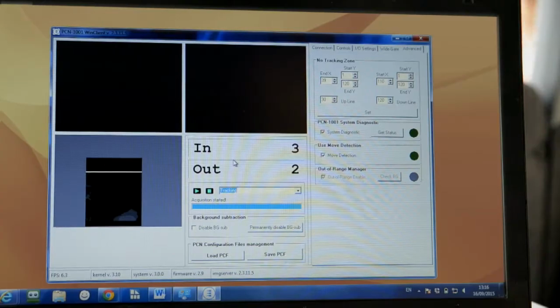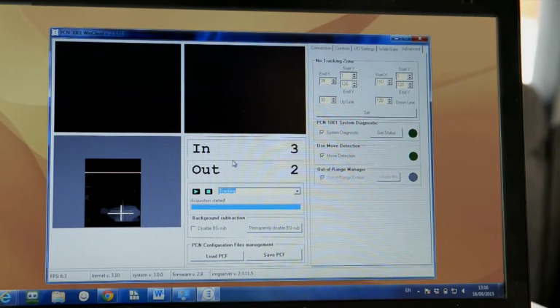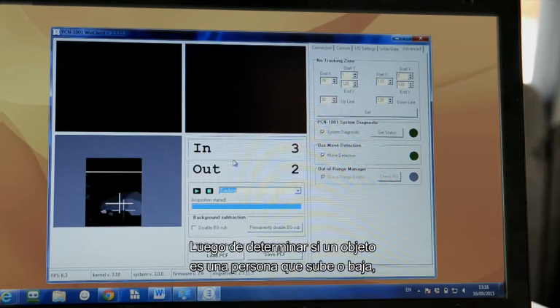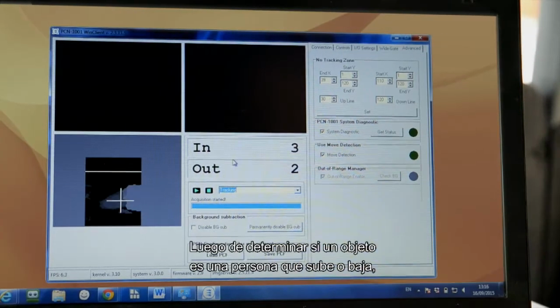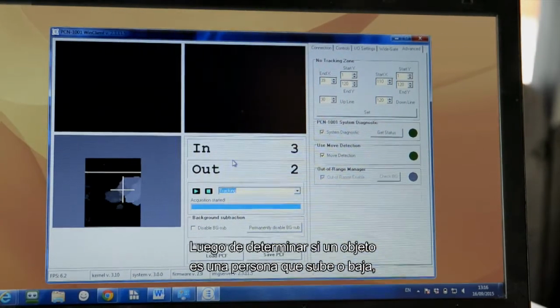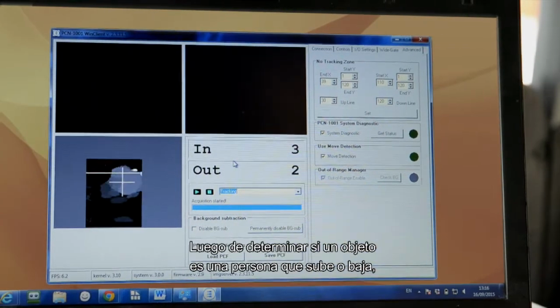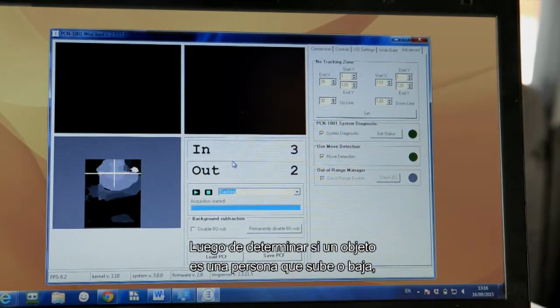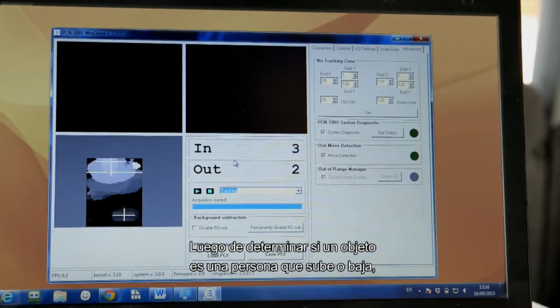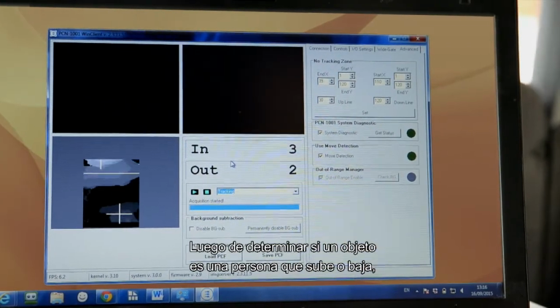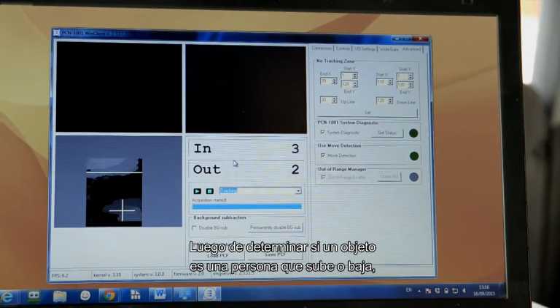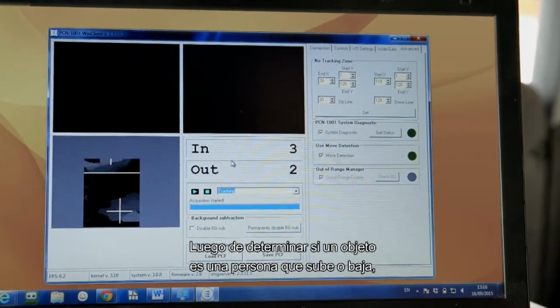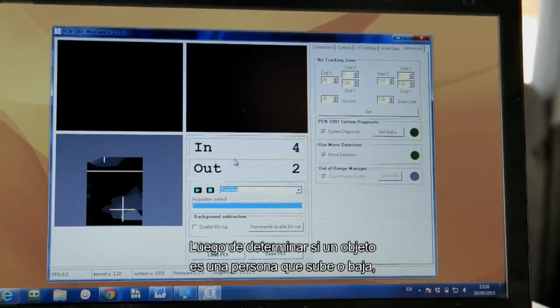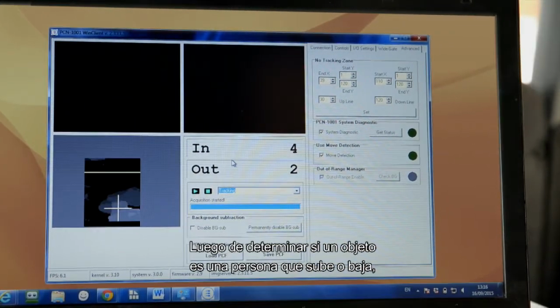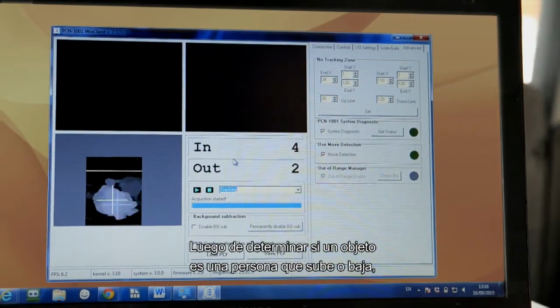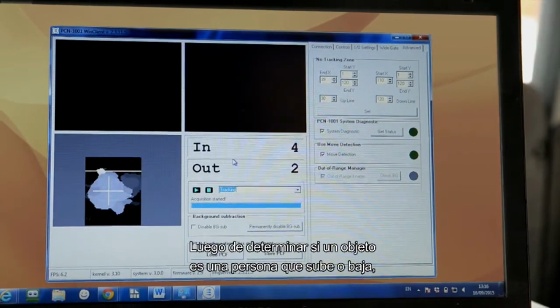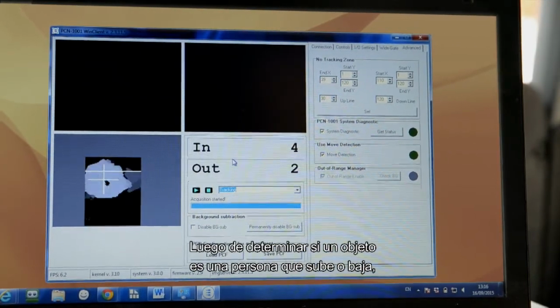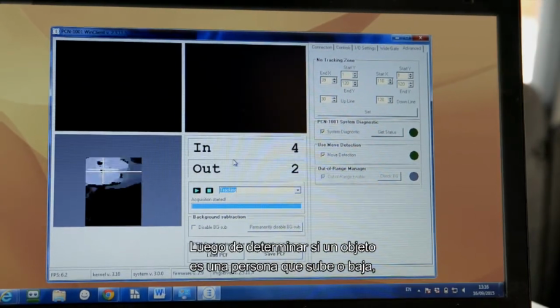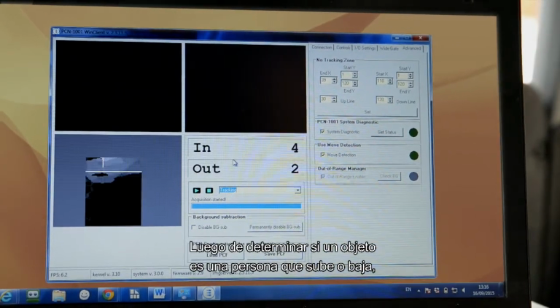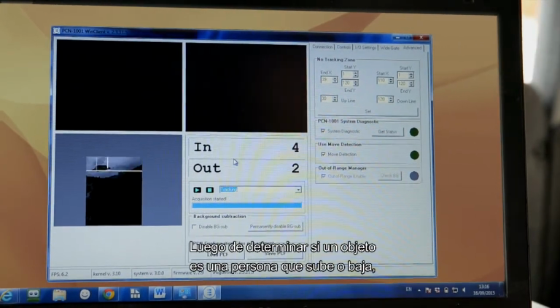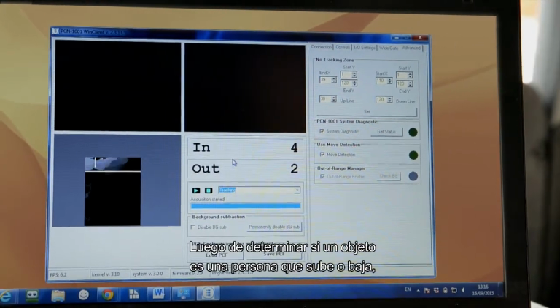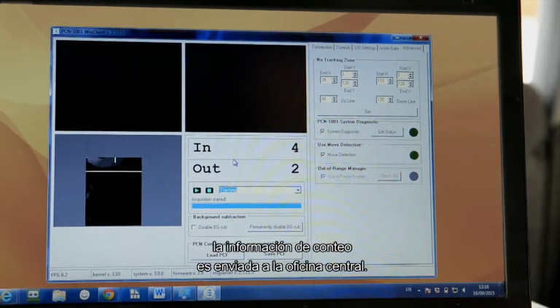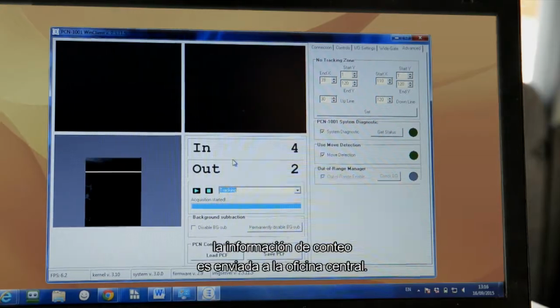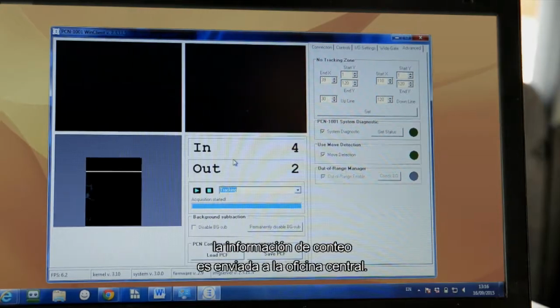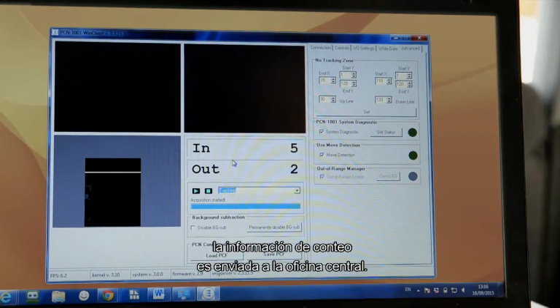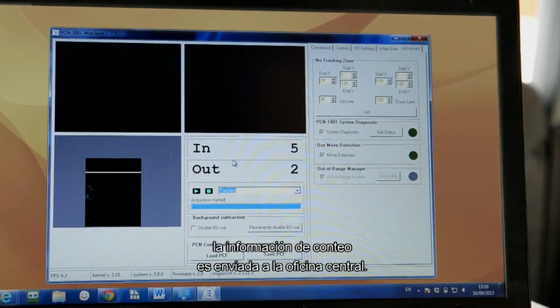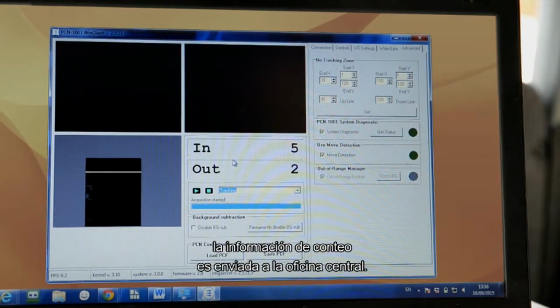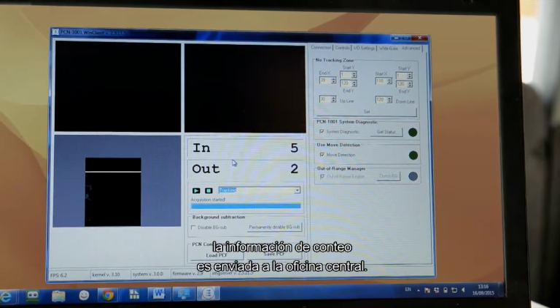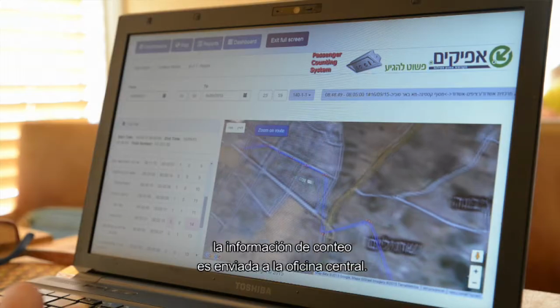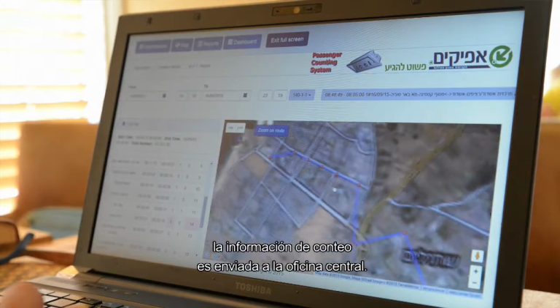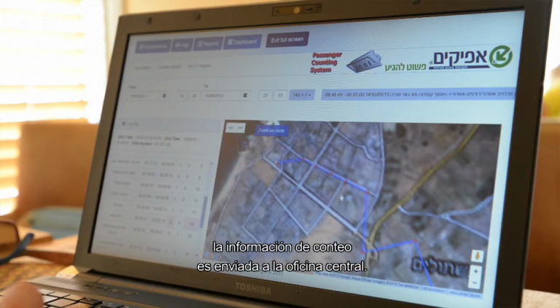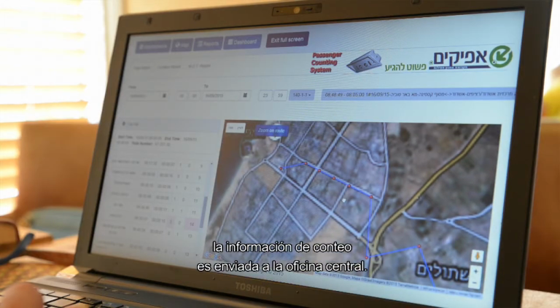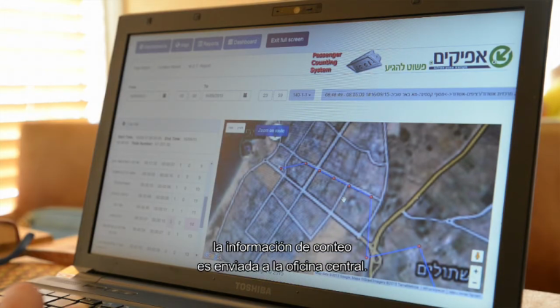After determining if an object is a person entering or leaving, the counting information is sent to the back office.